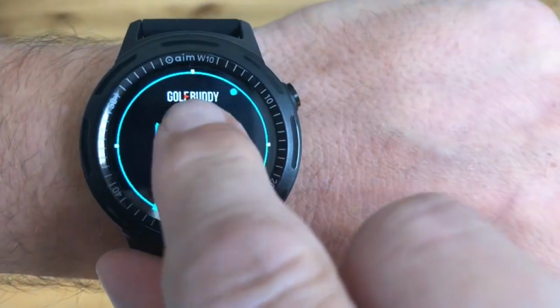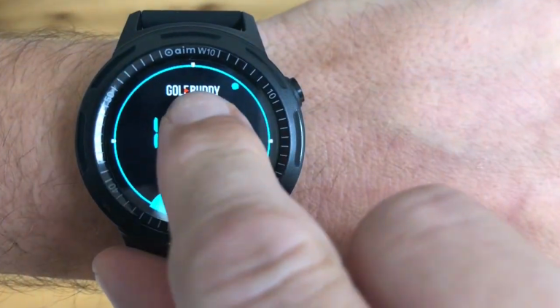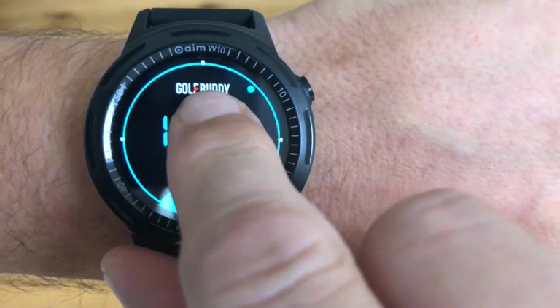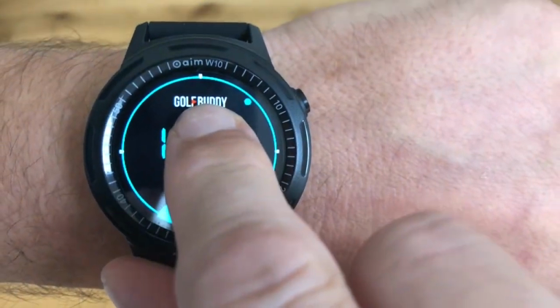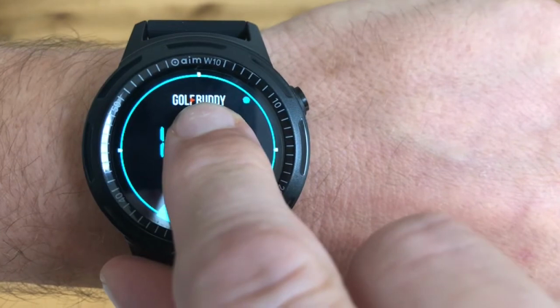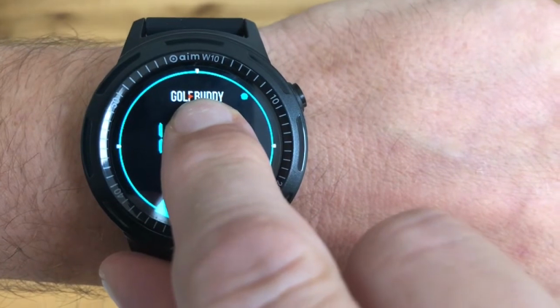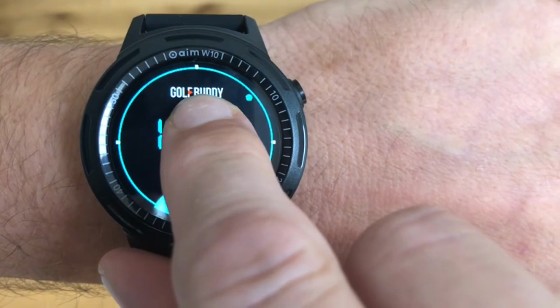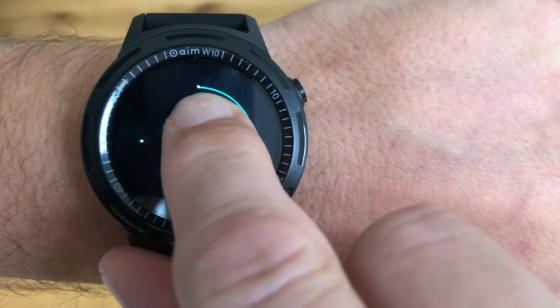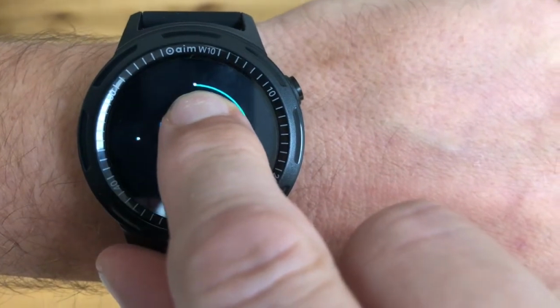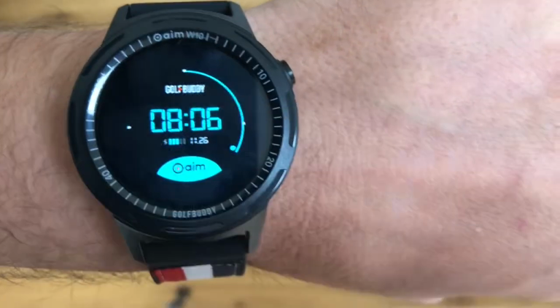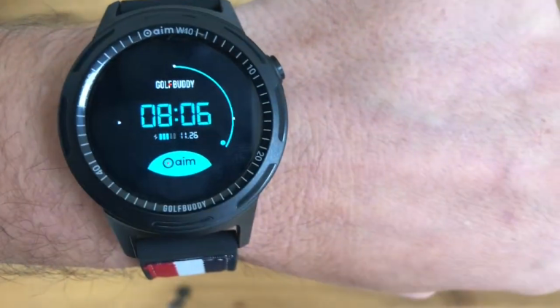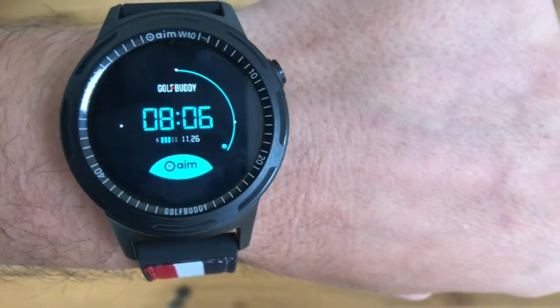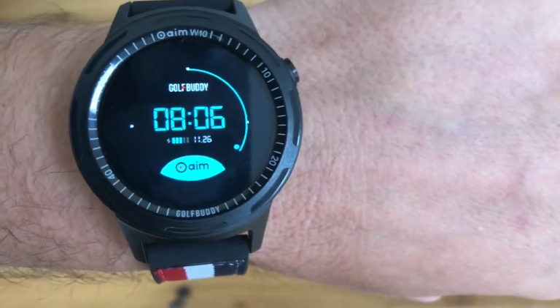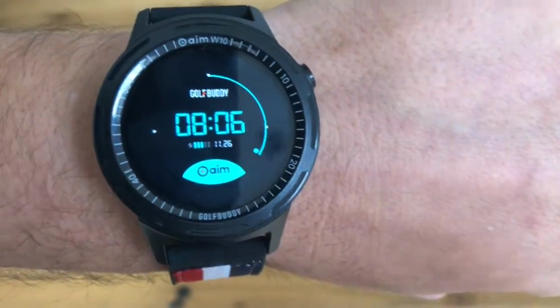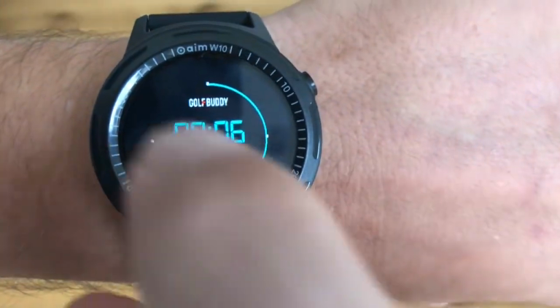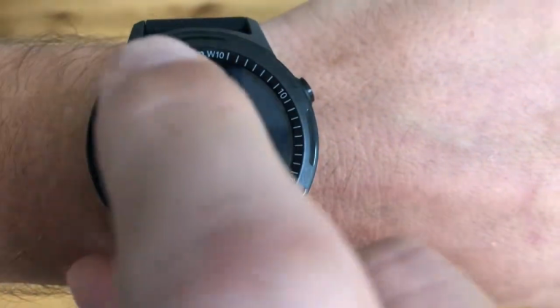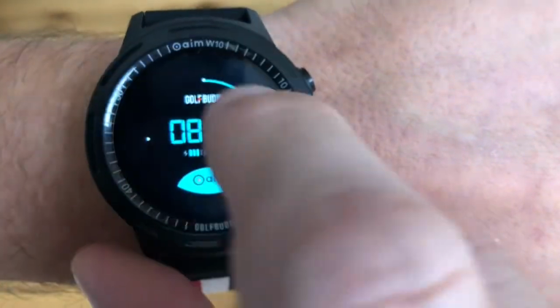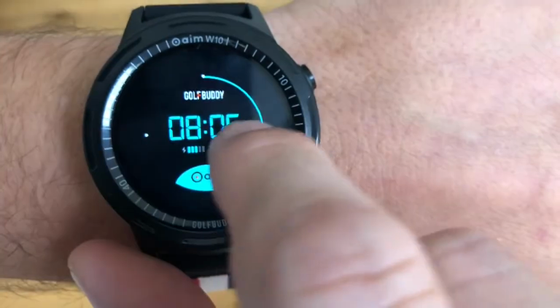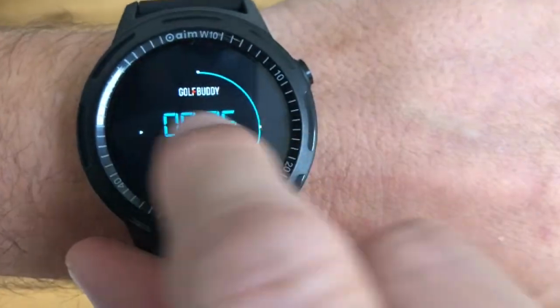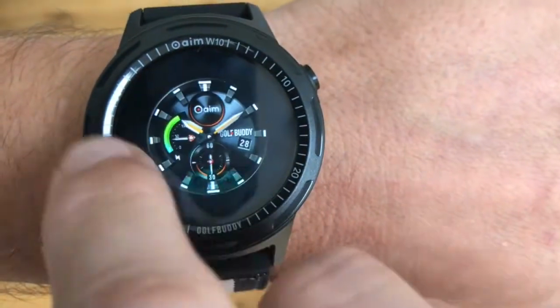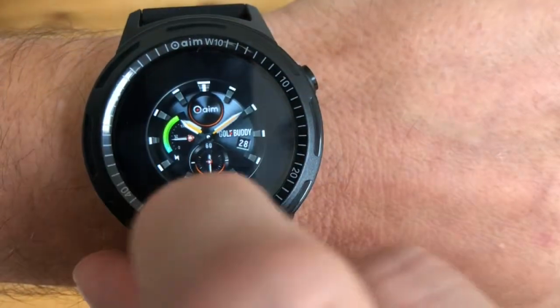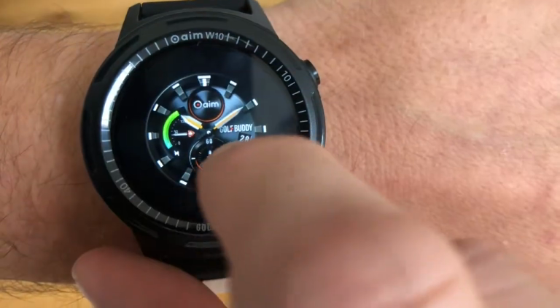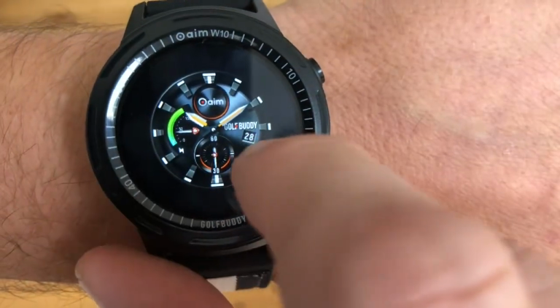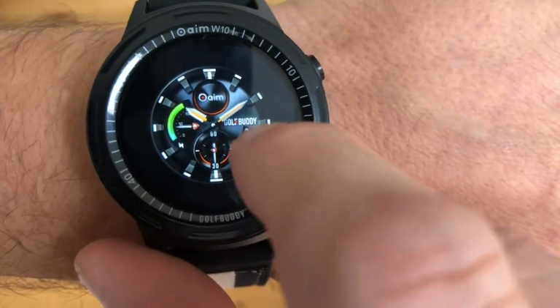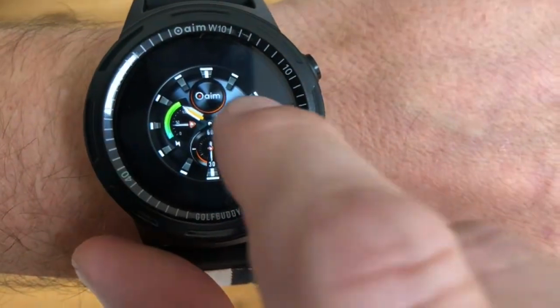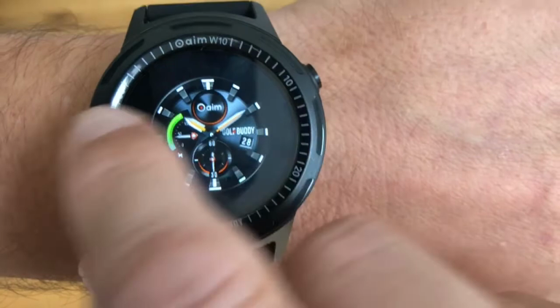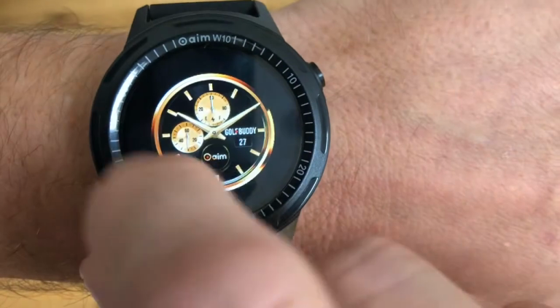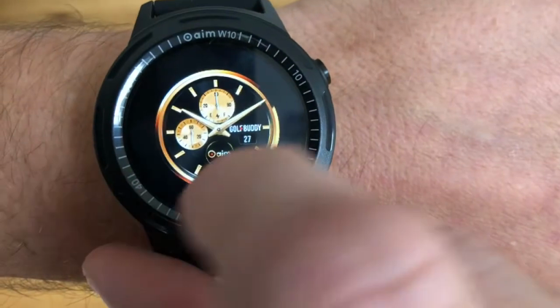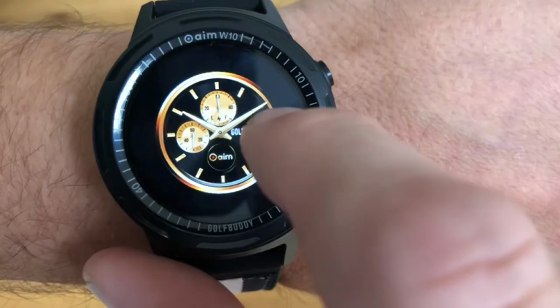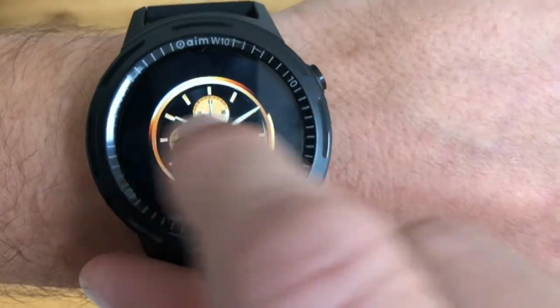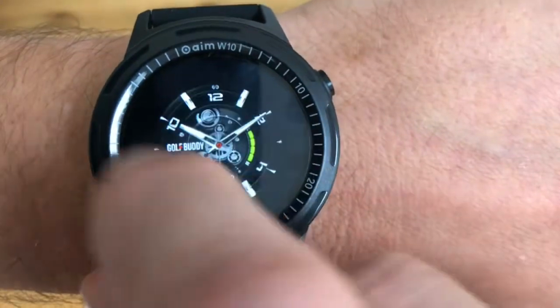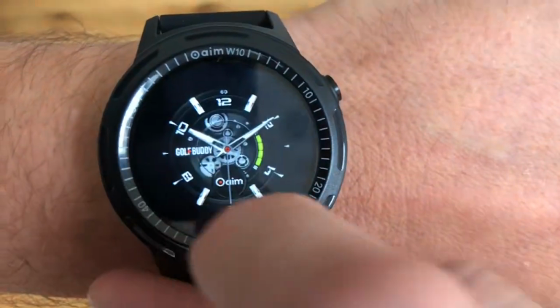If you keep your finger in the center for three seconds you can then change the face of your watch. There are plenty of faces to choose from.